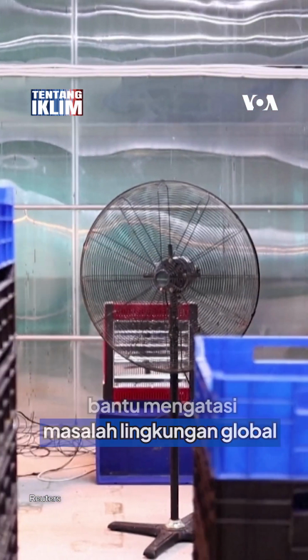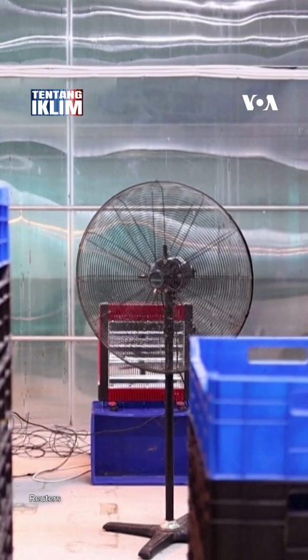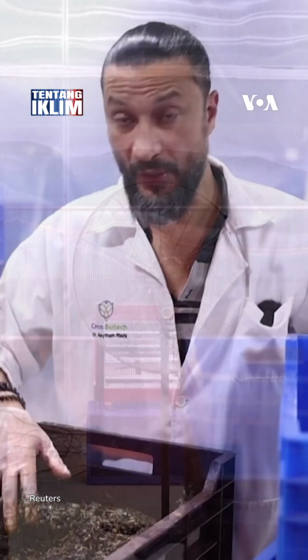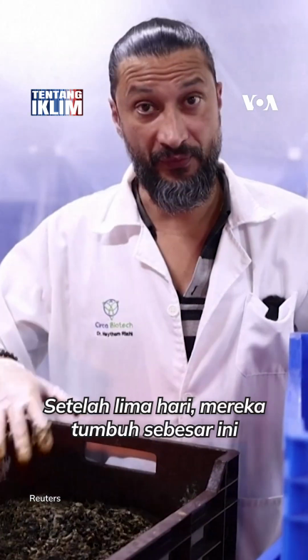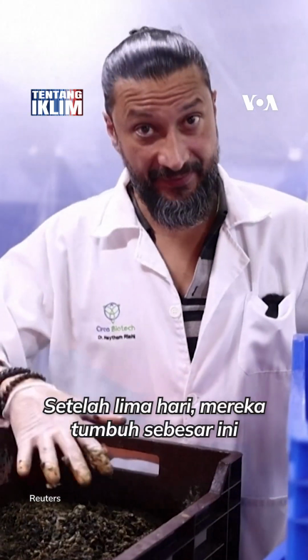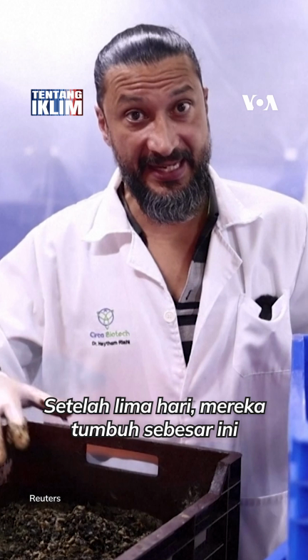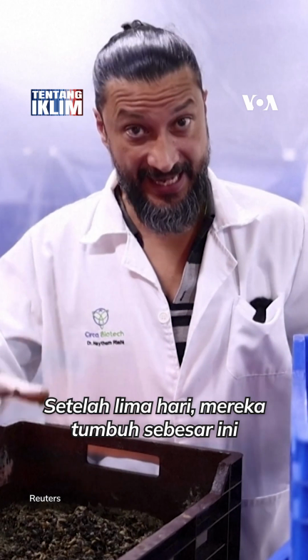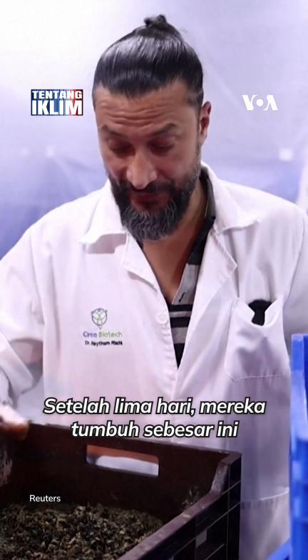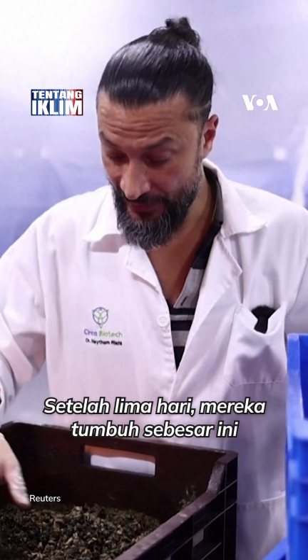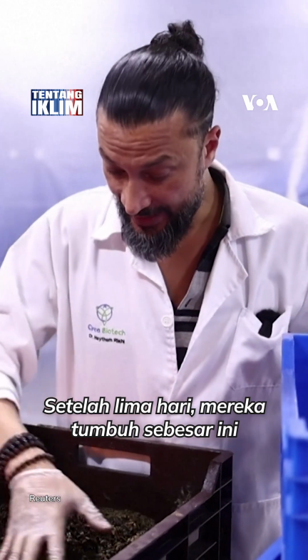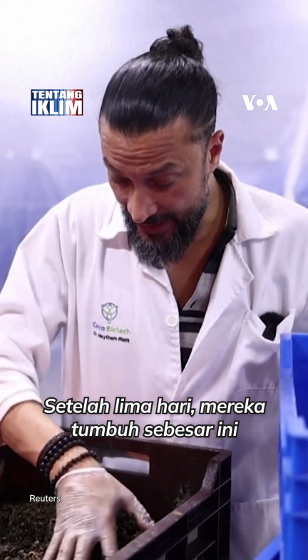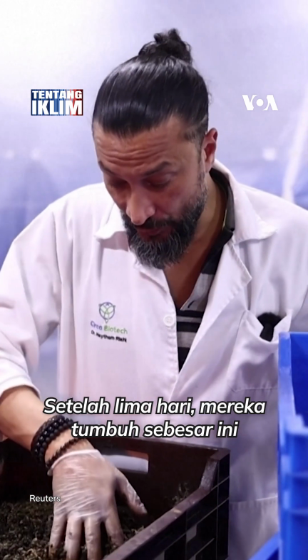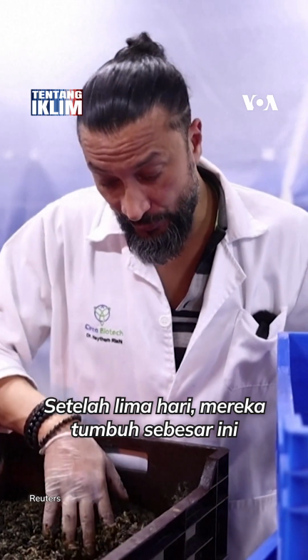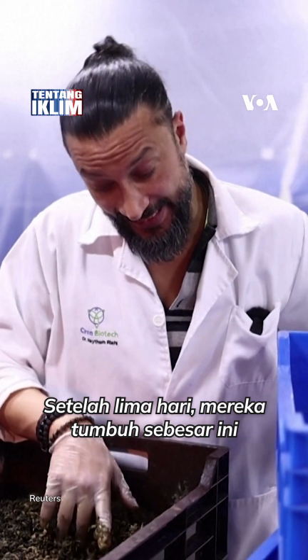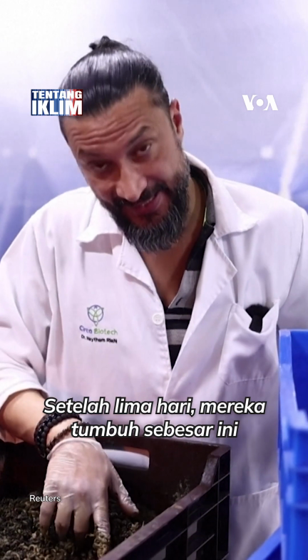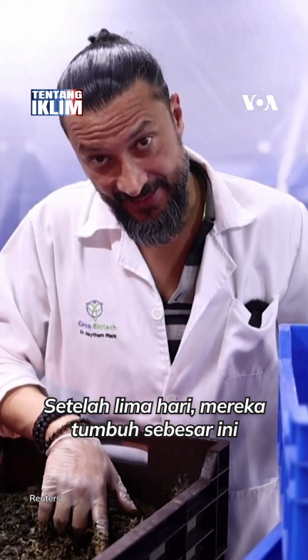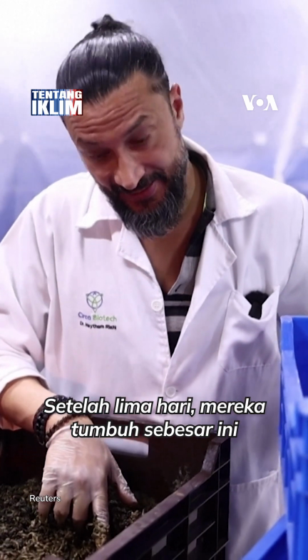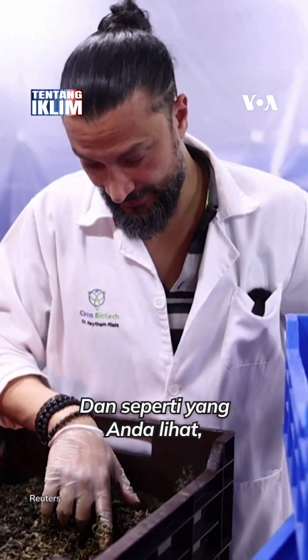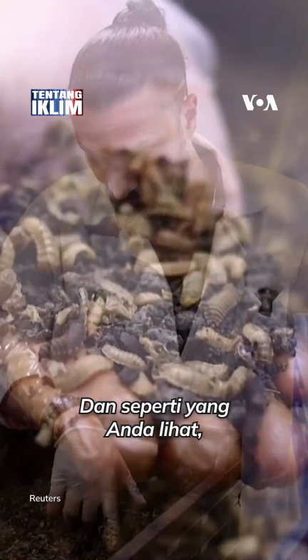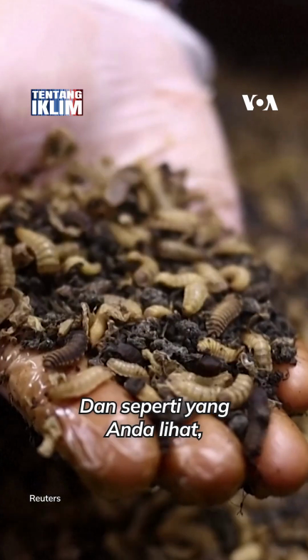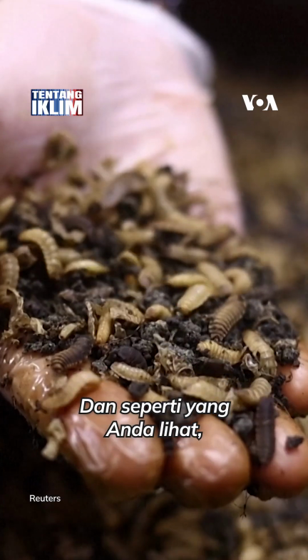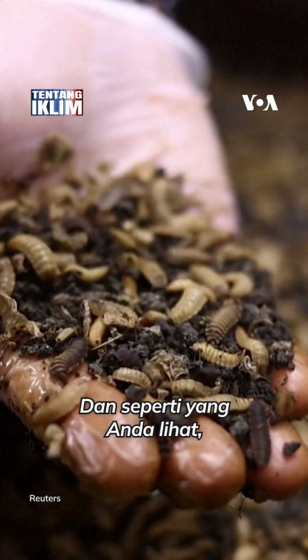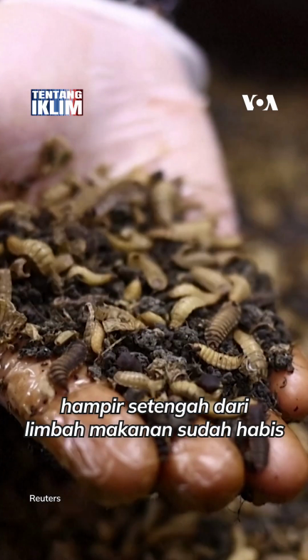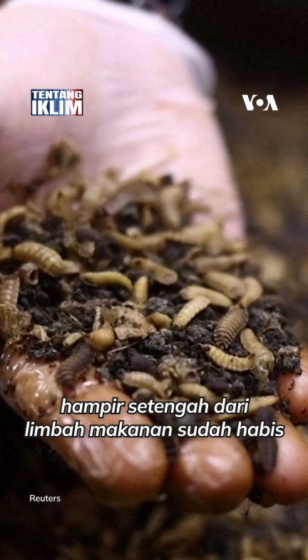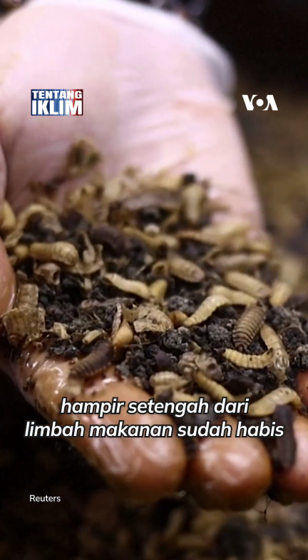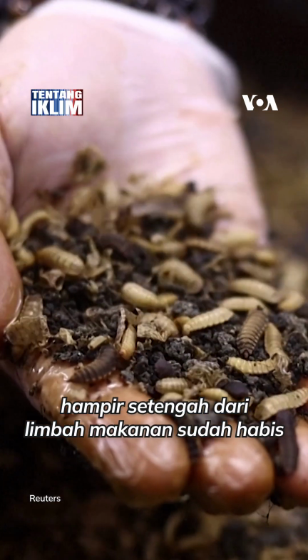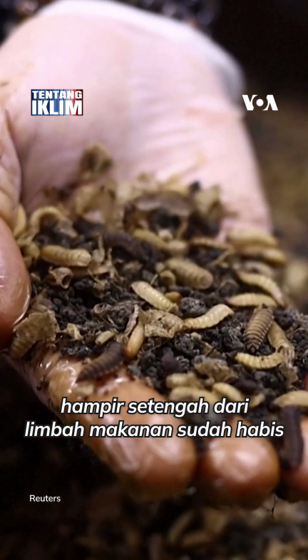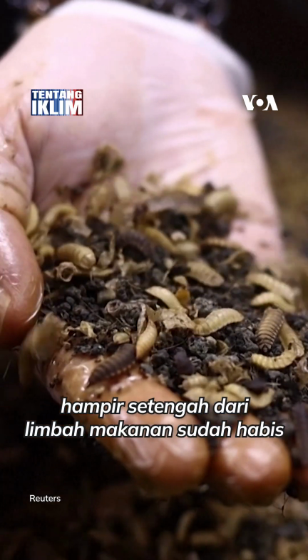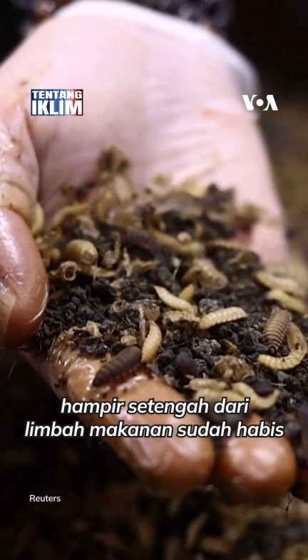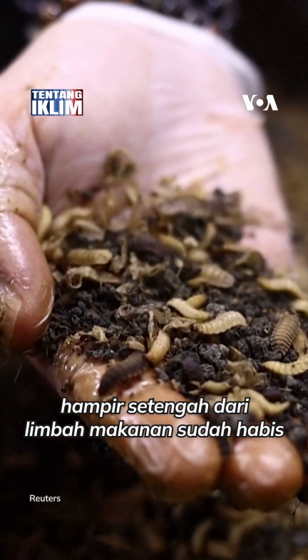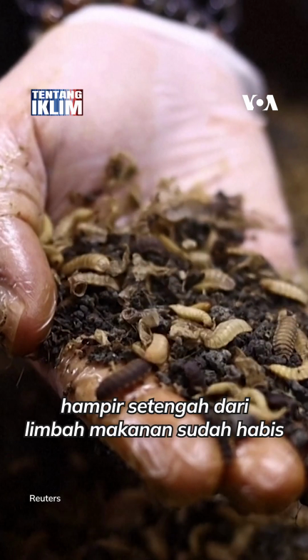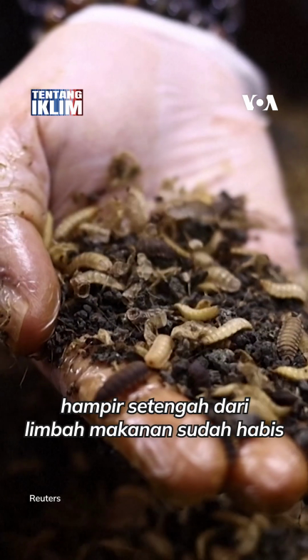Five days later they grow to this size and you see almost half of the food is gone.